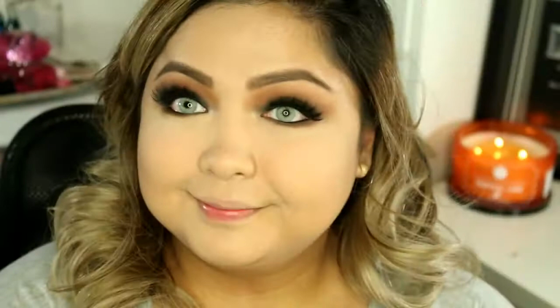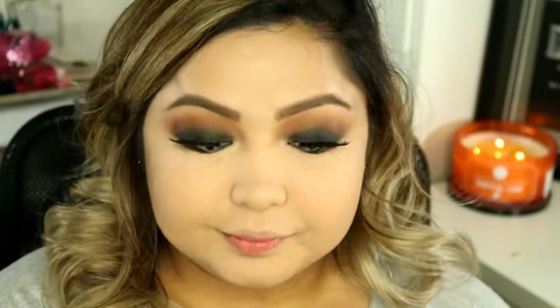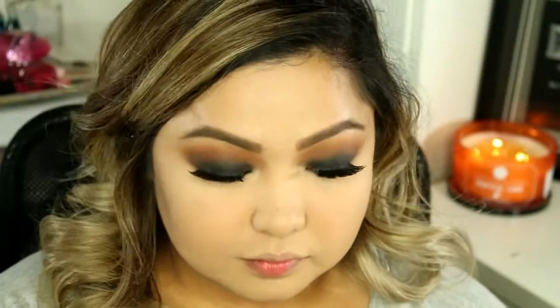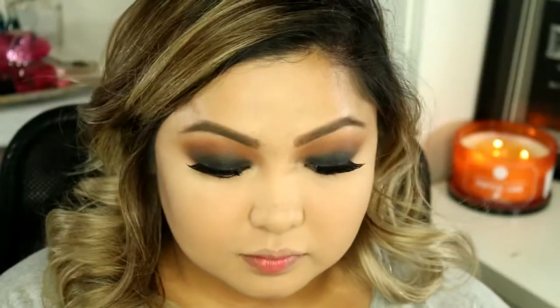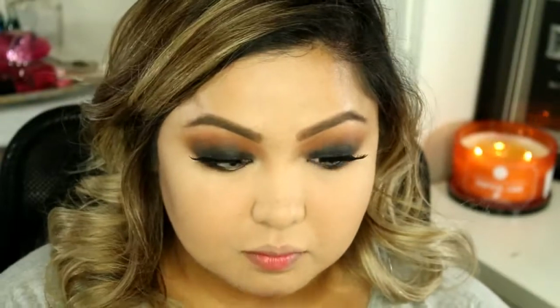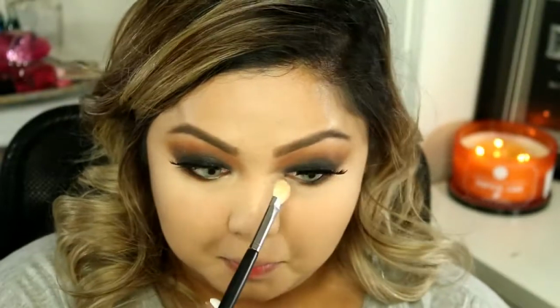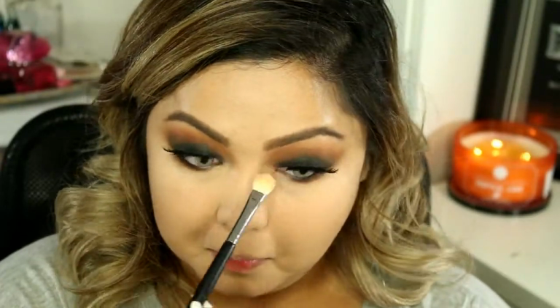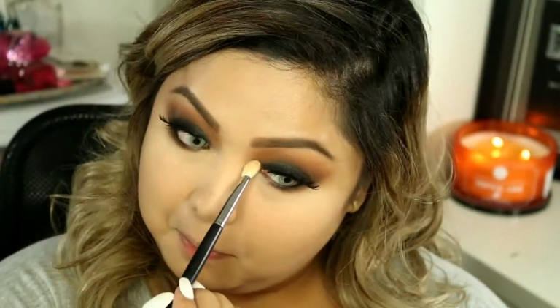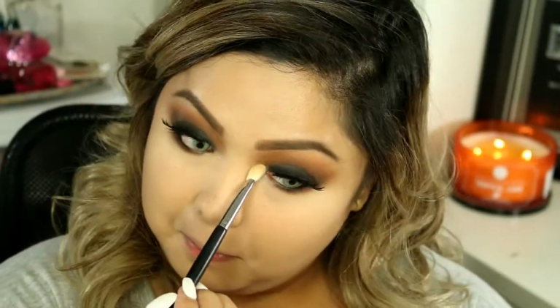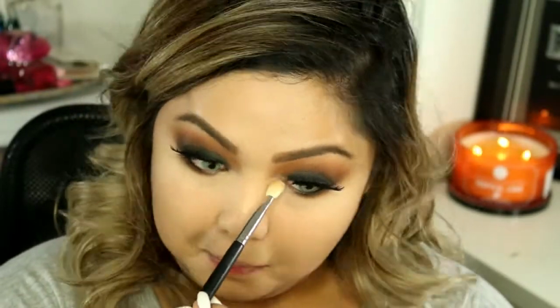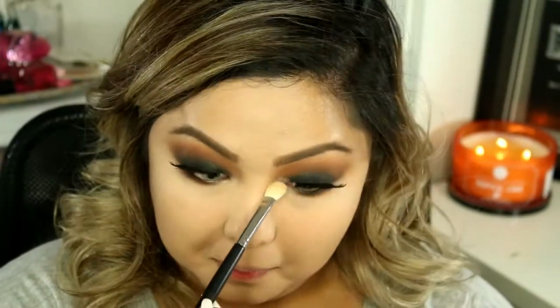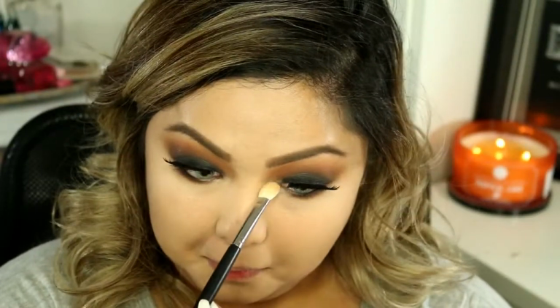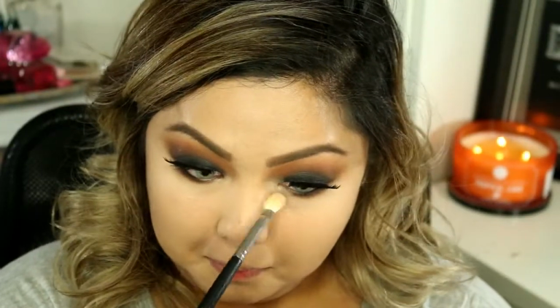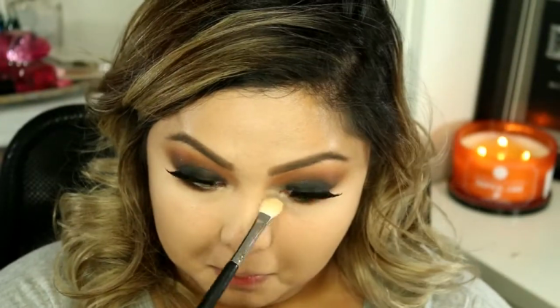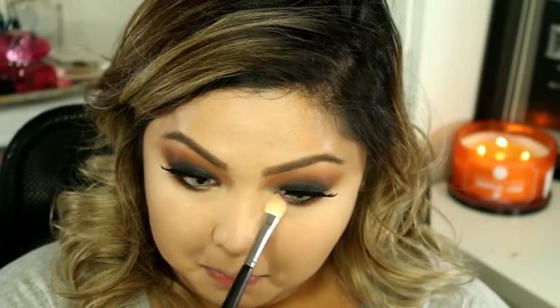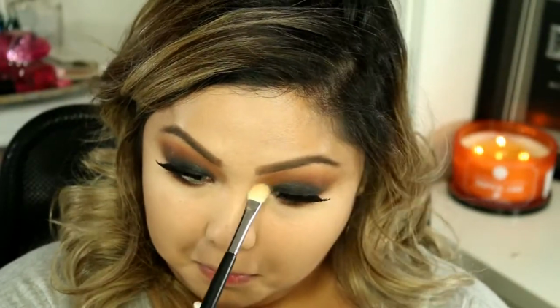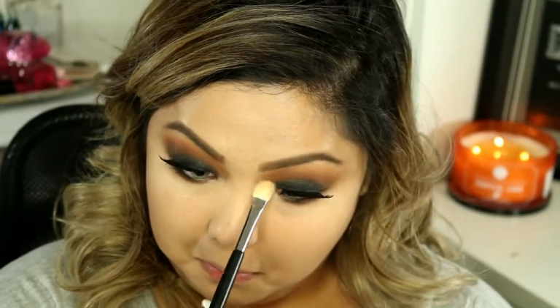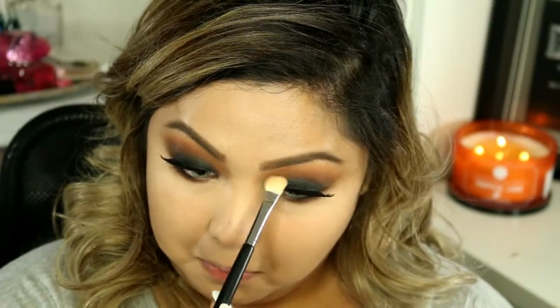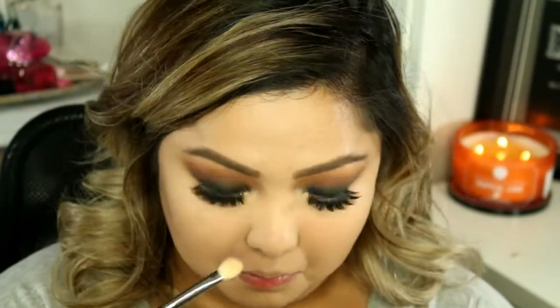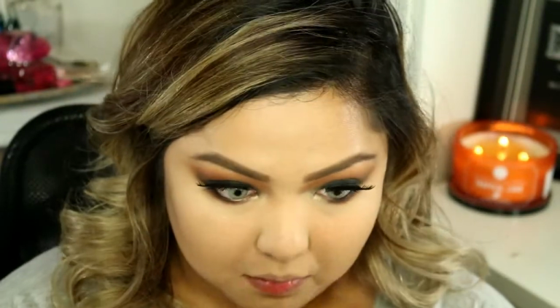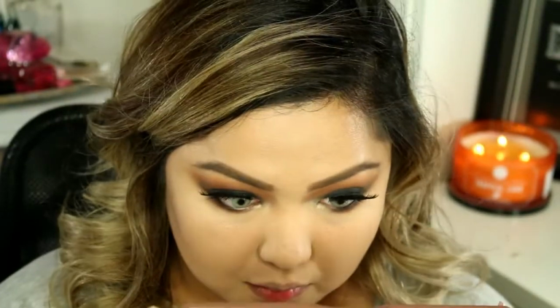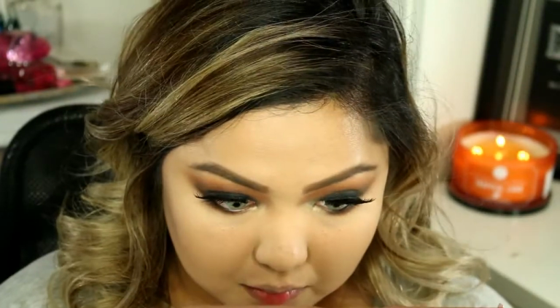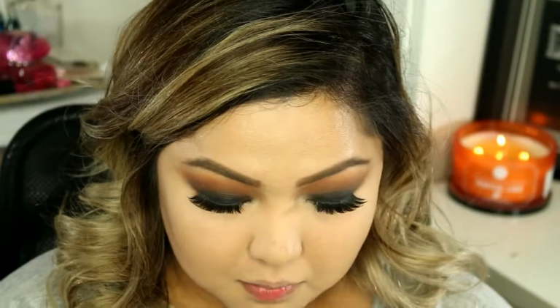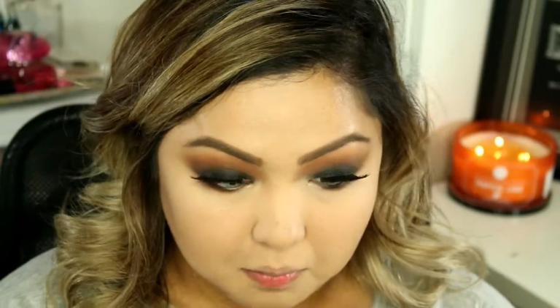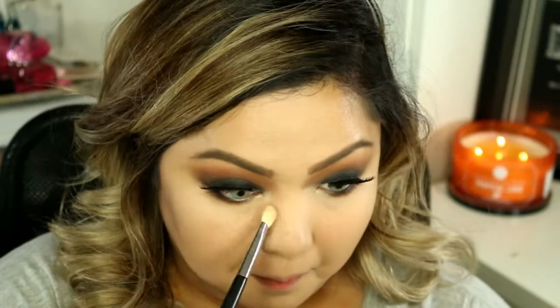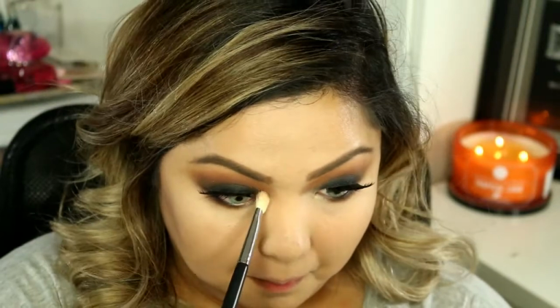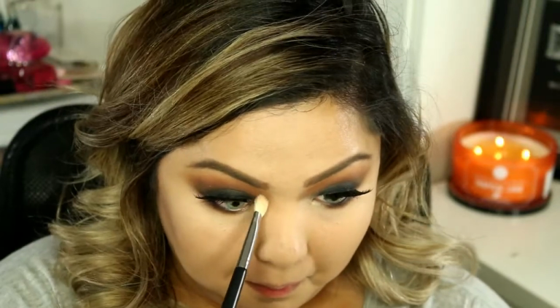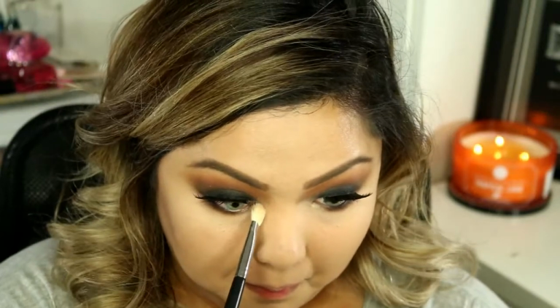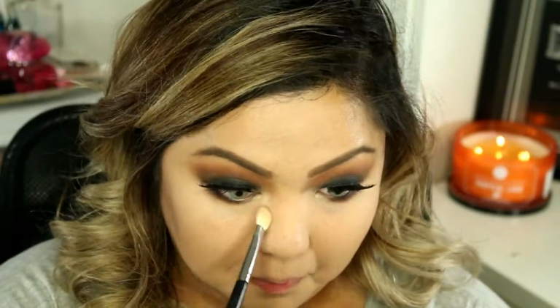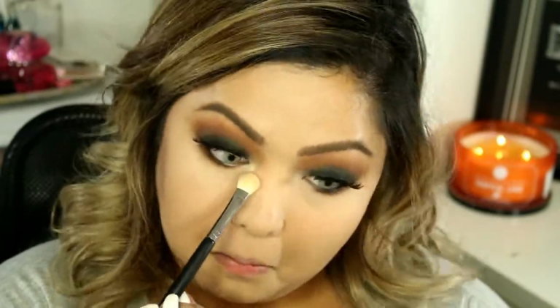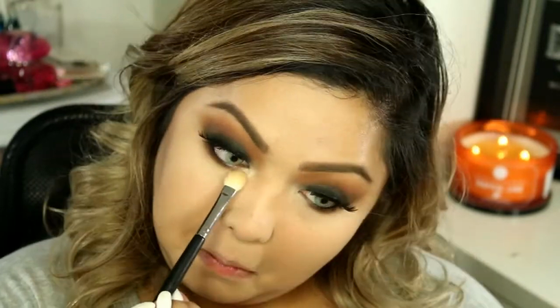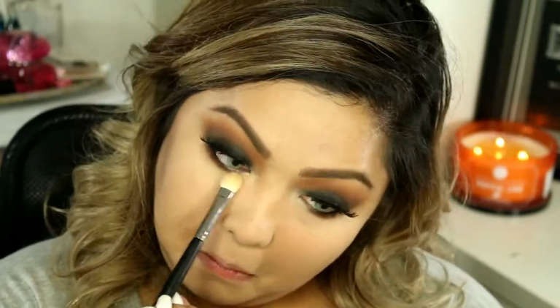So now I'm going to be taking the shade Butter Pecan and I'm going to be putting that on my inner corner.